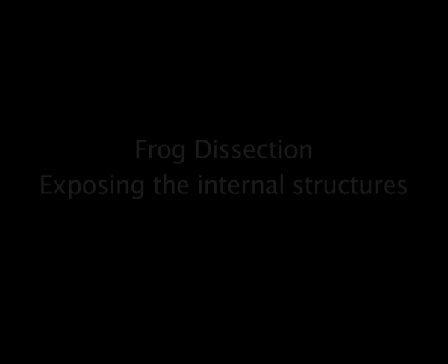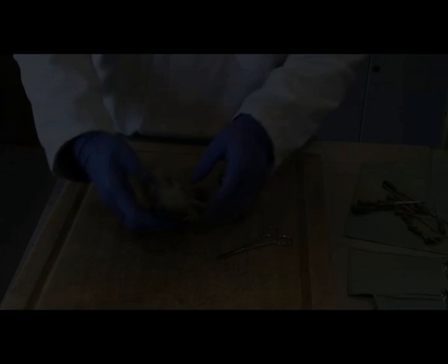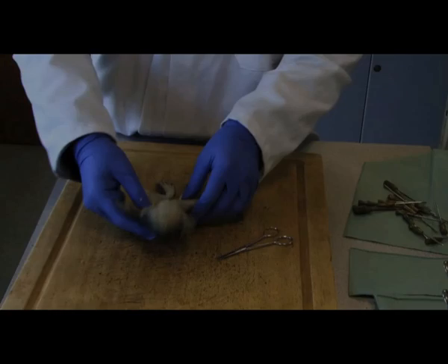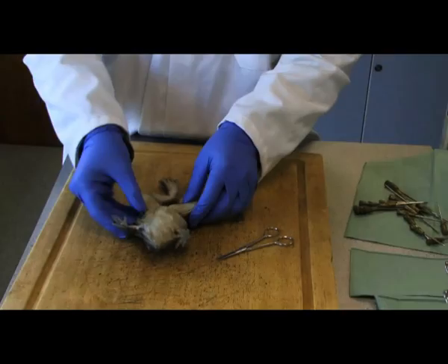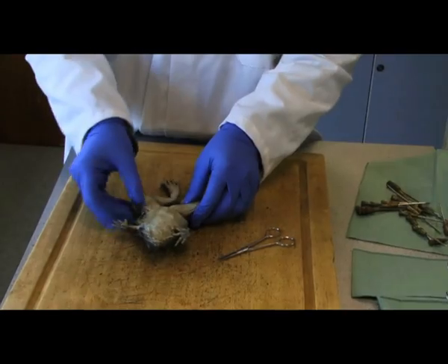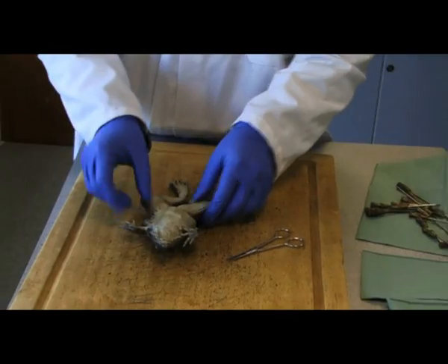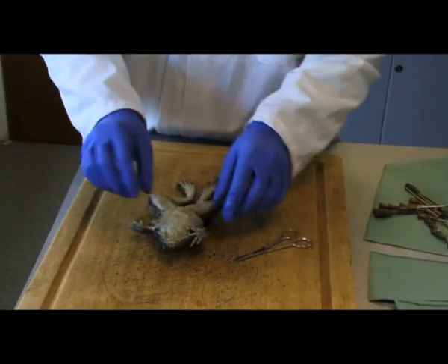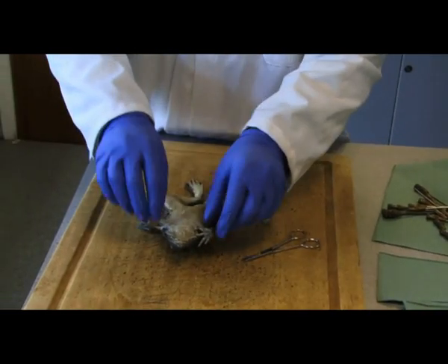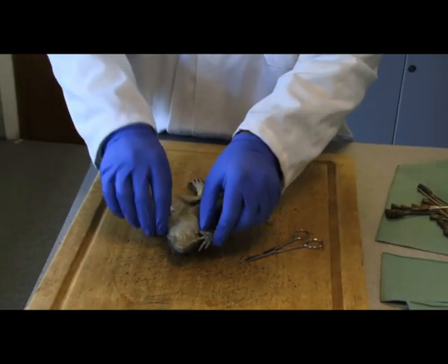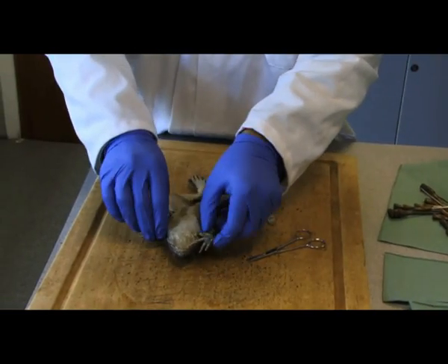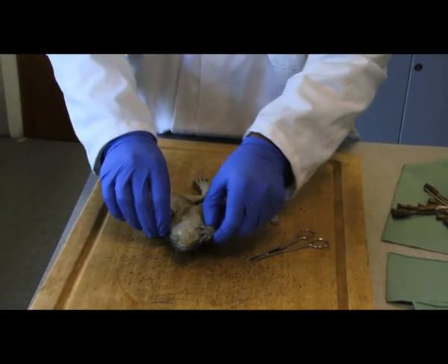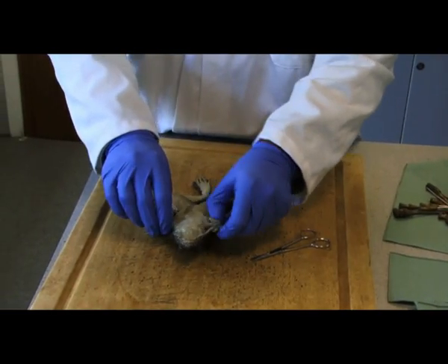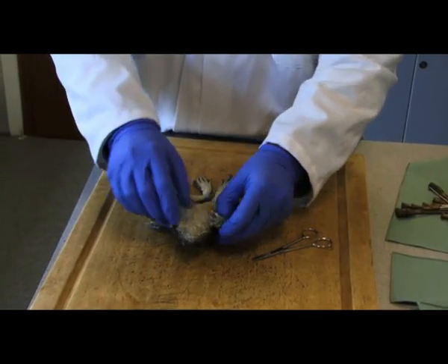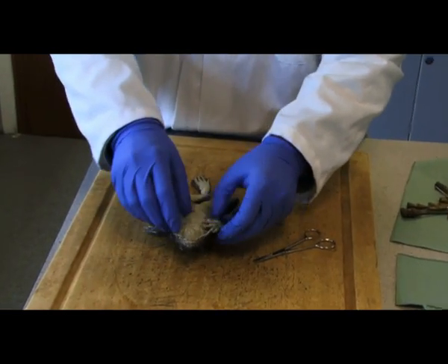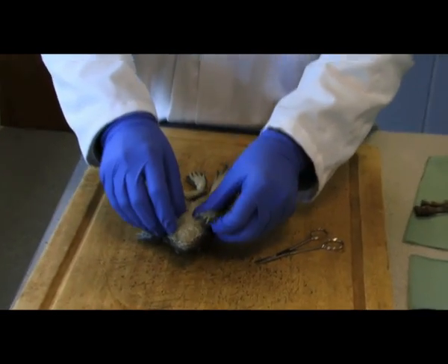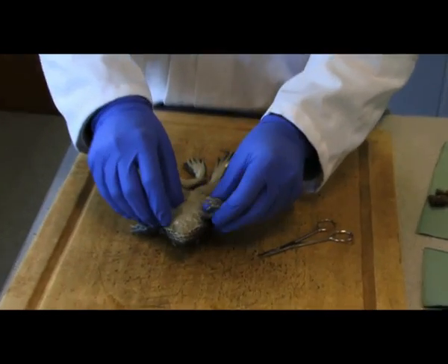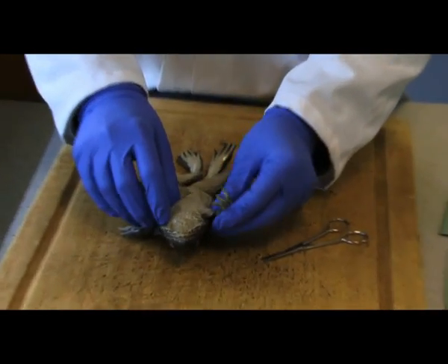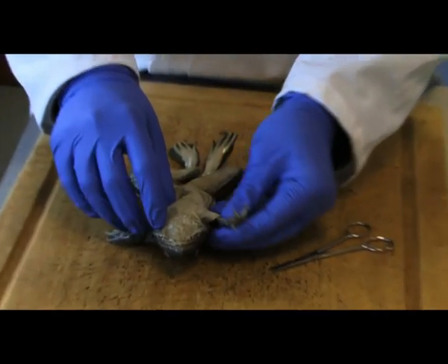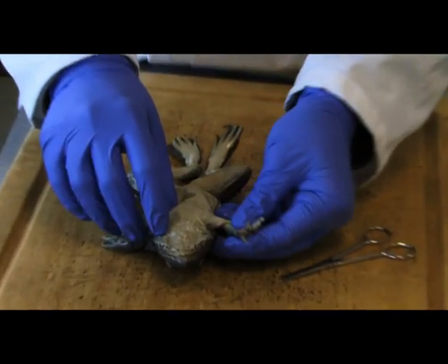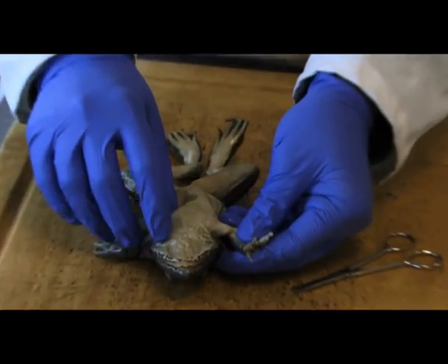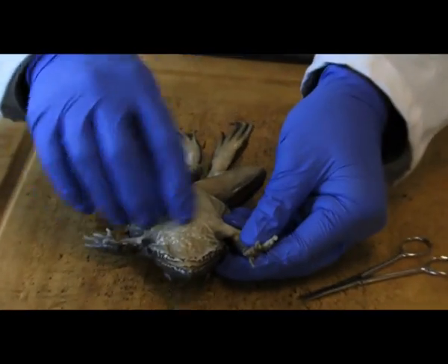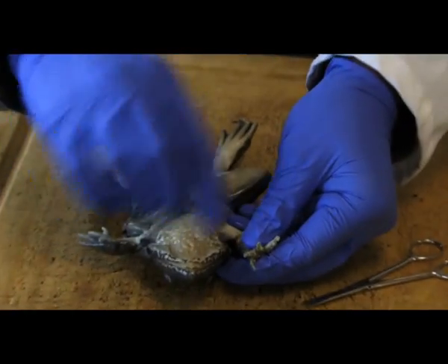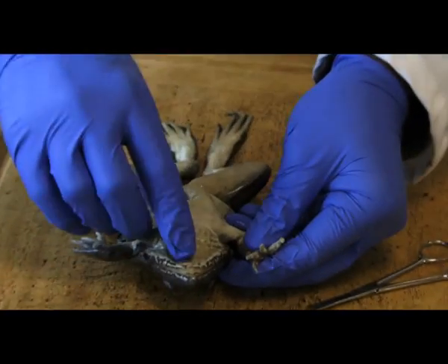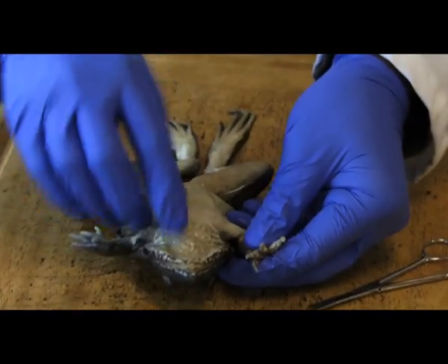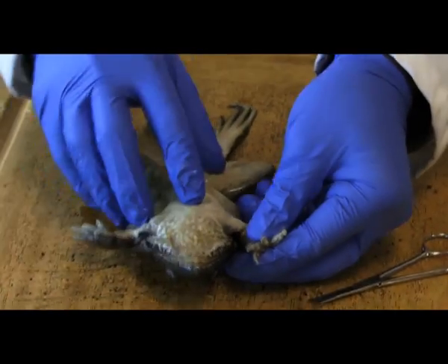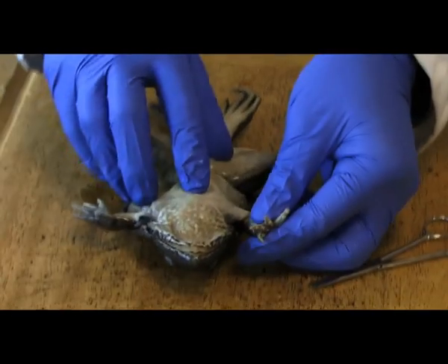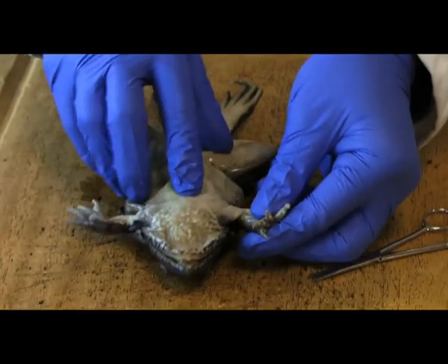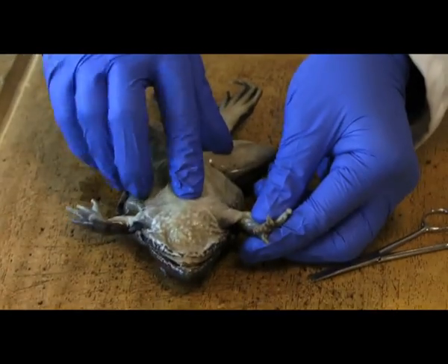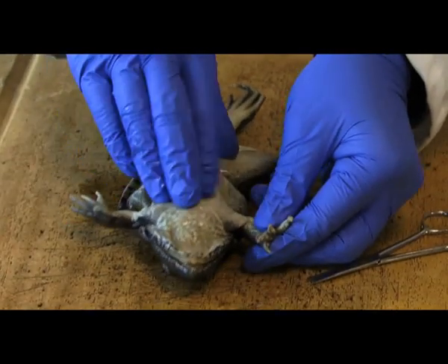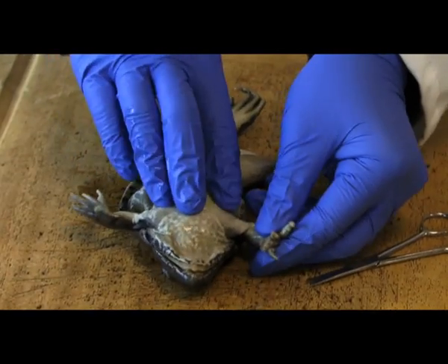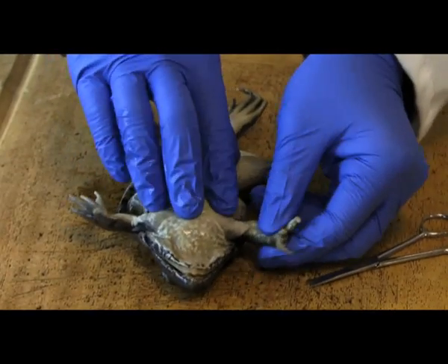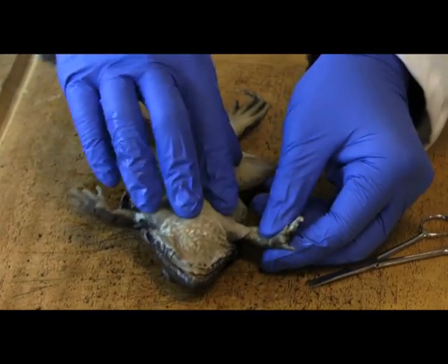Now we move on from there and we start looking at the internal structure of the frog.